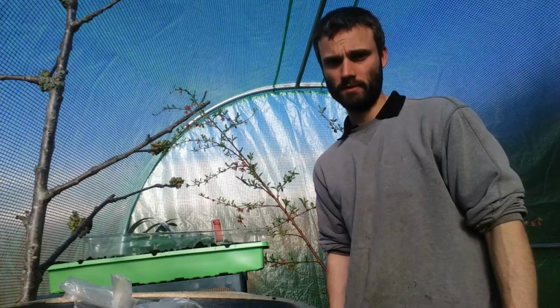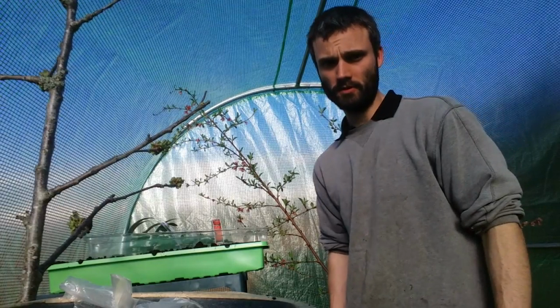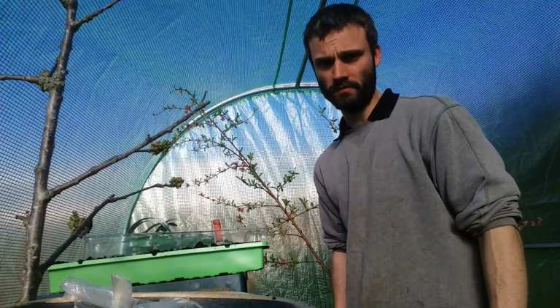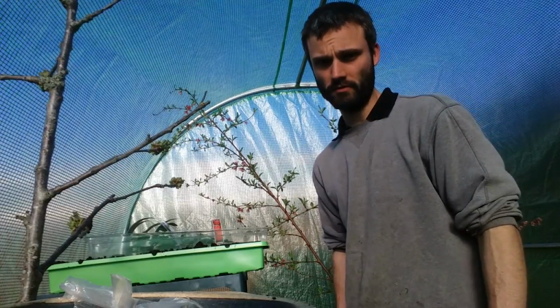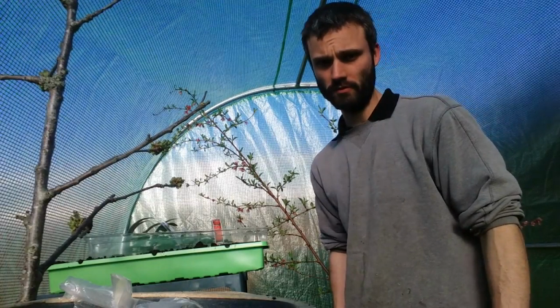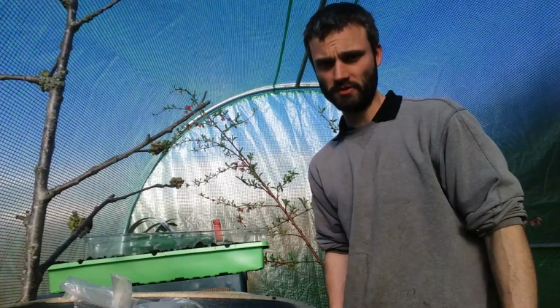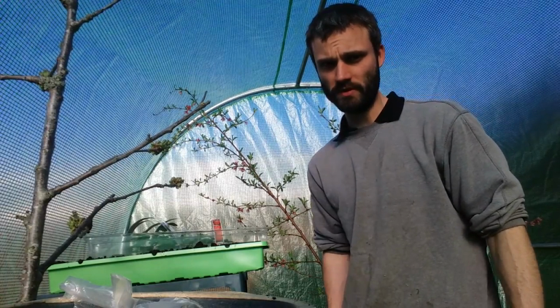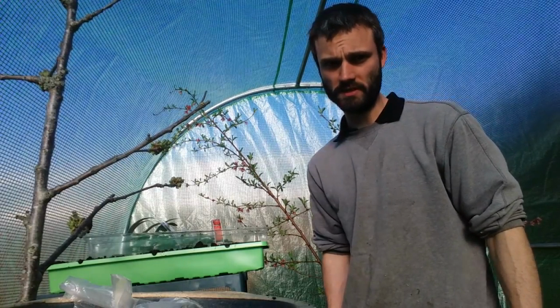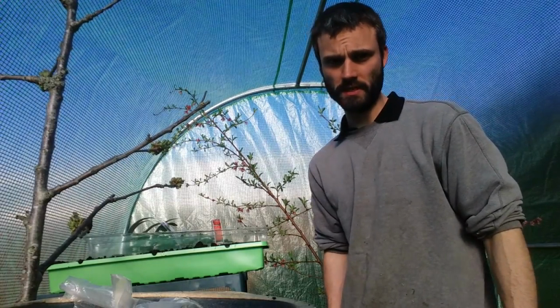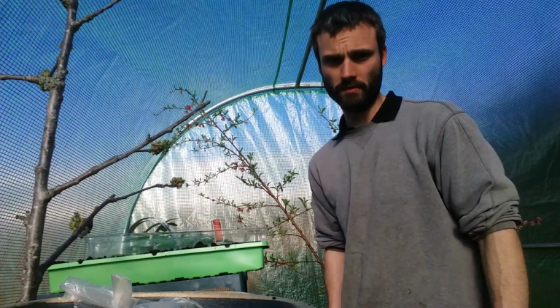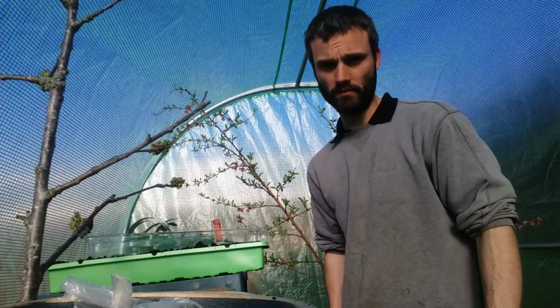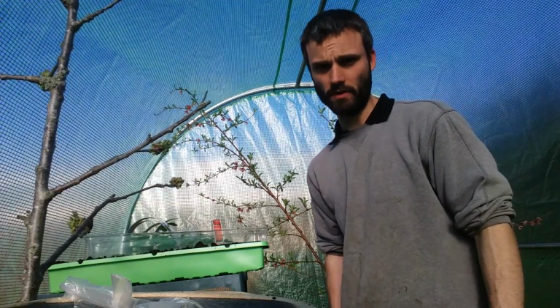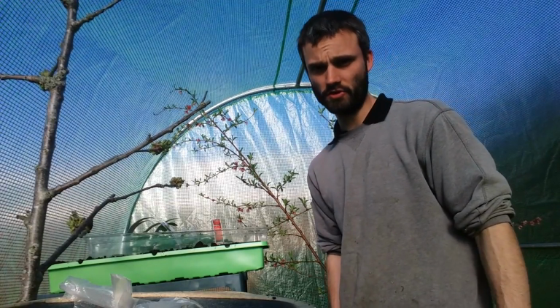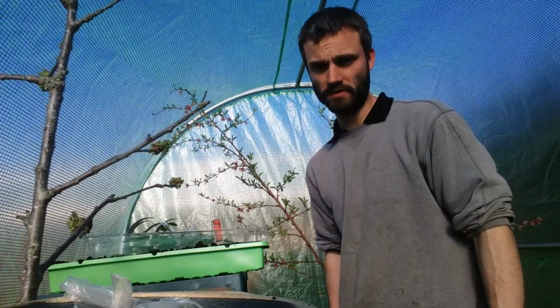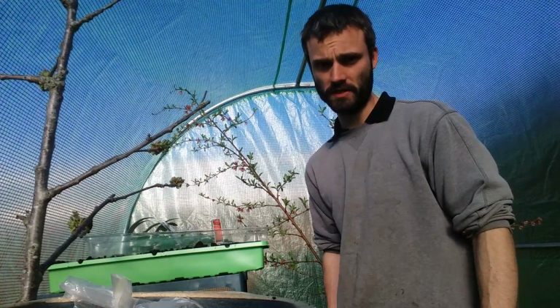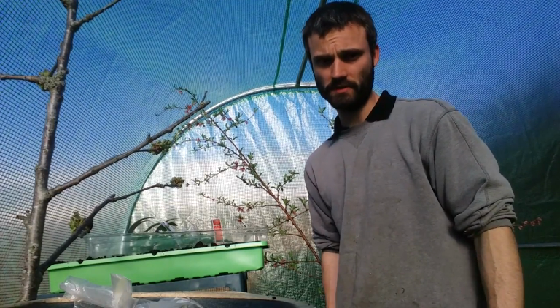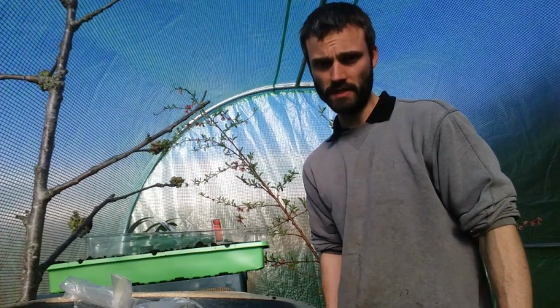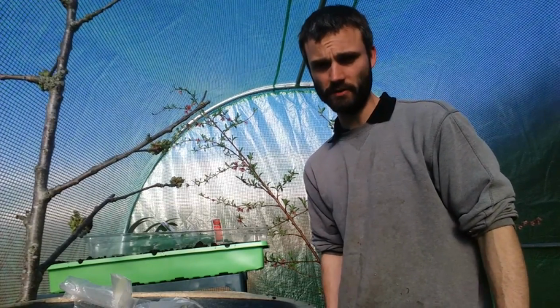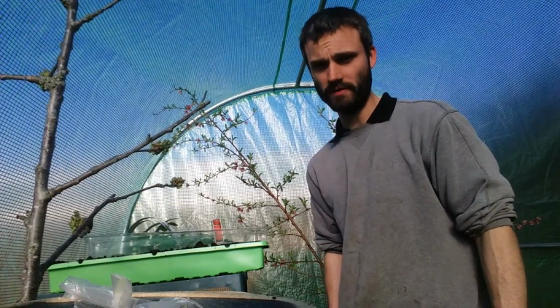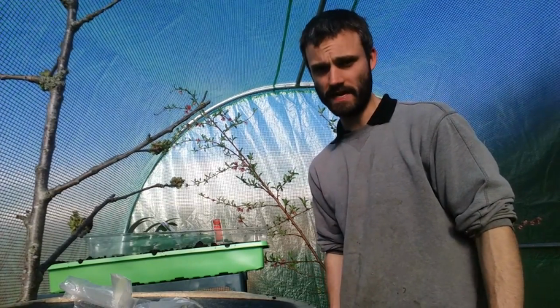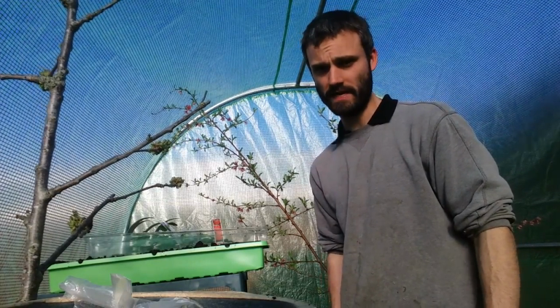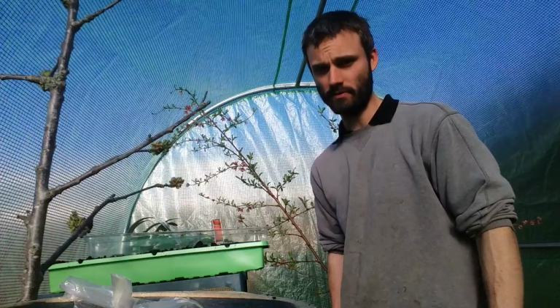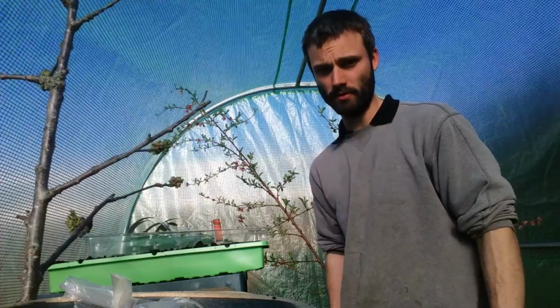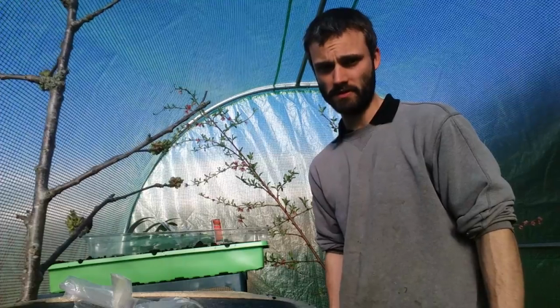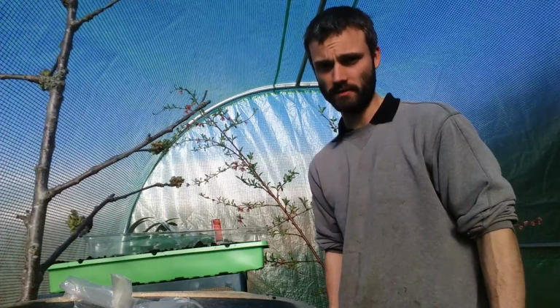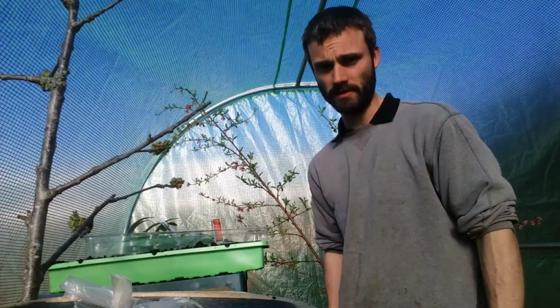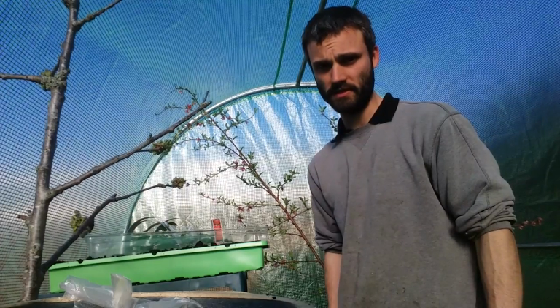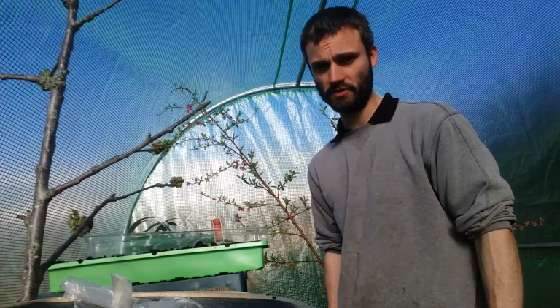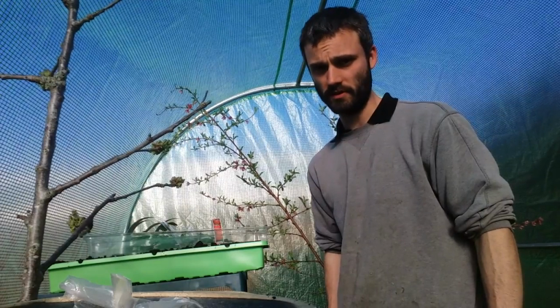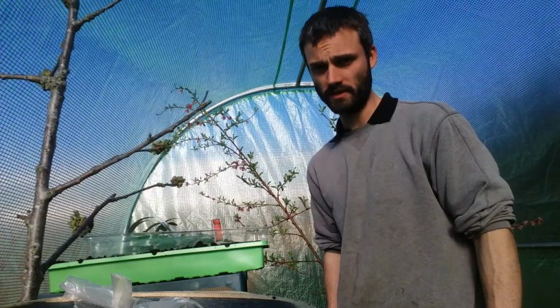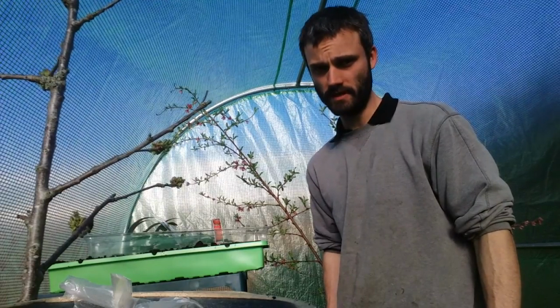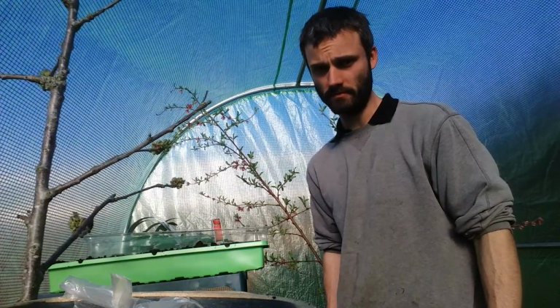Good afternoon all, it's the 26th of March 2017 and you're with Dan here in the polytunnel in Essex, United Kingdom.